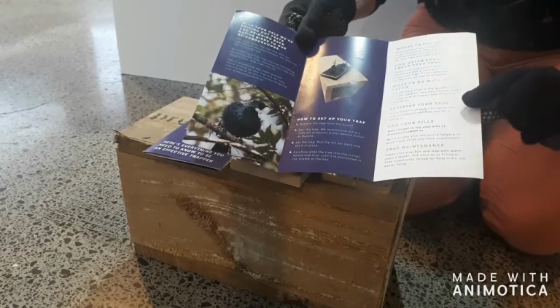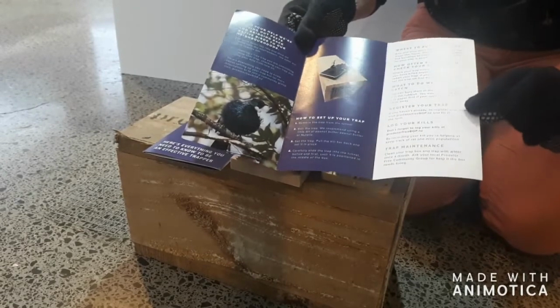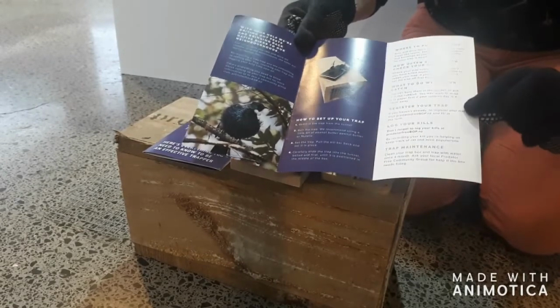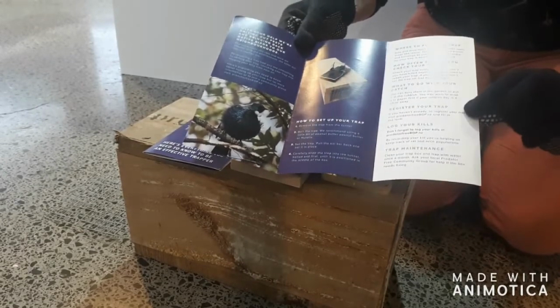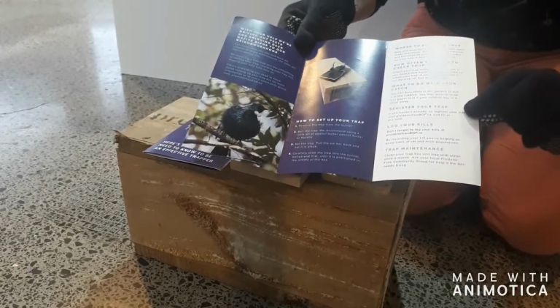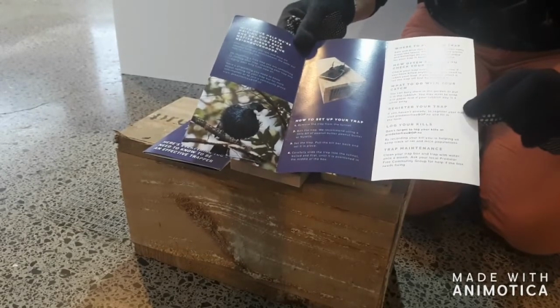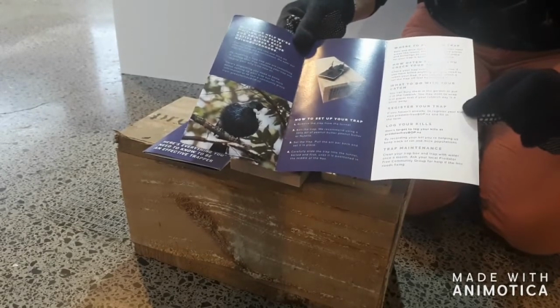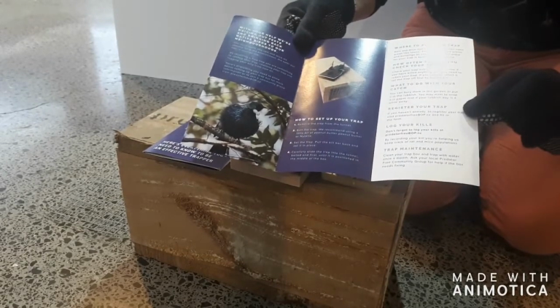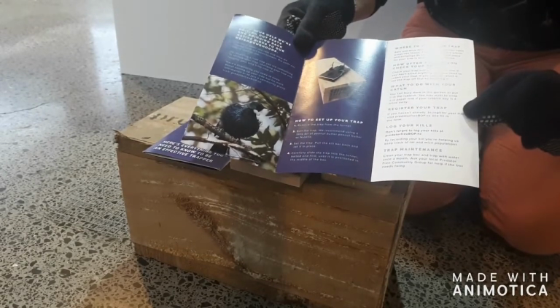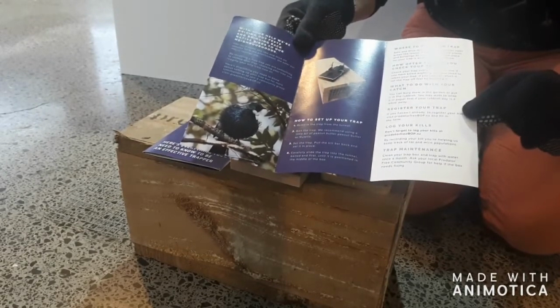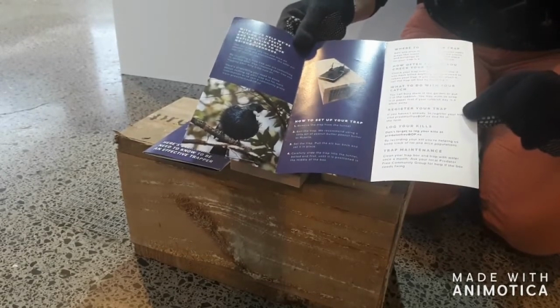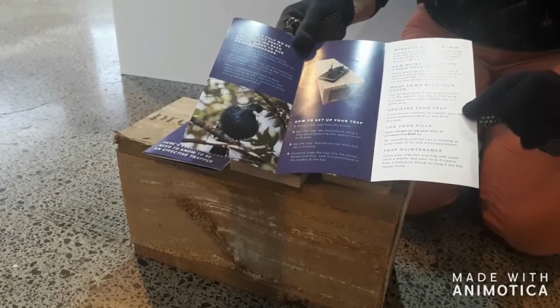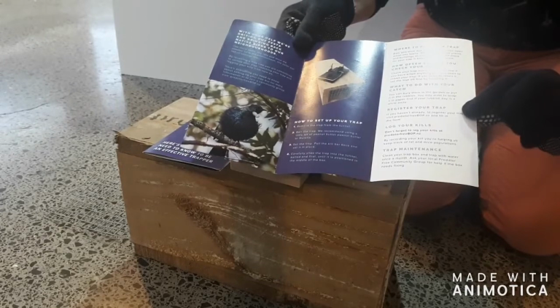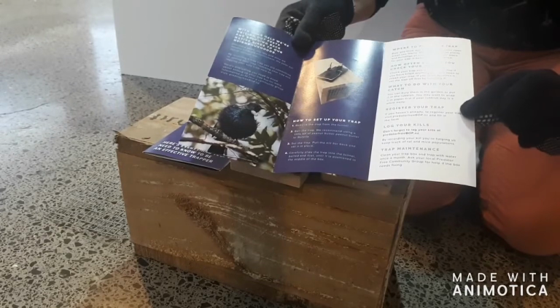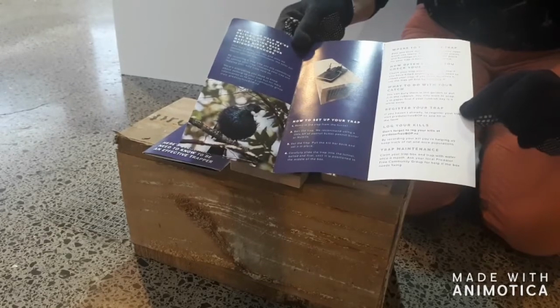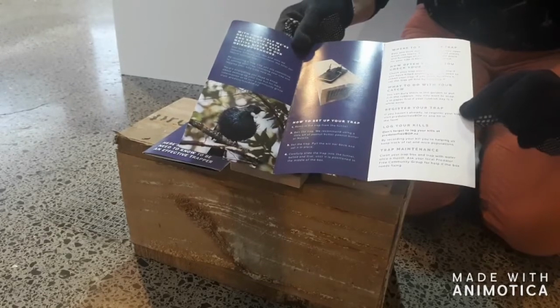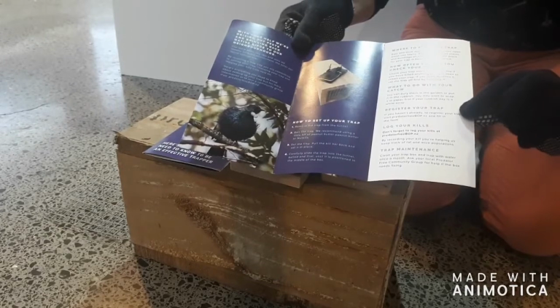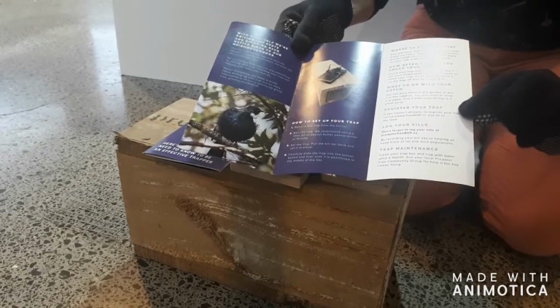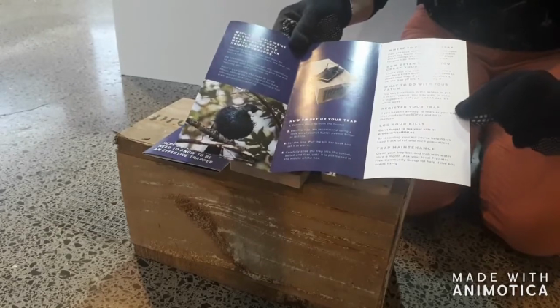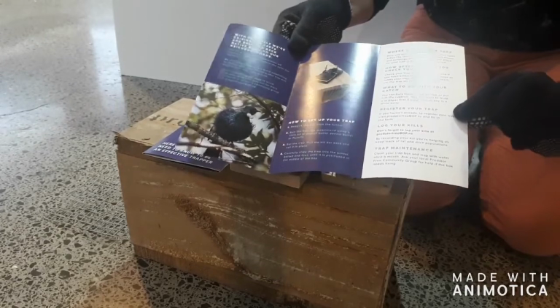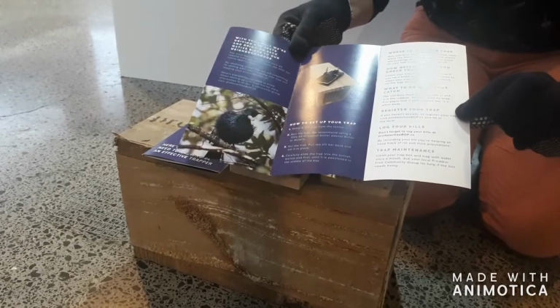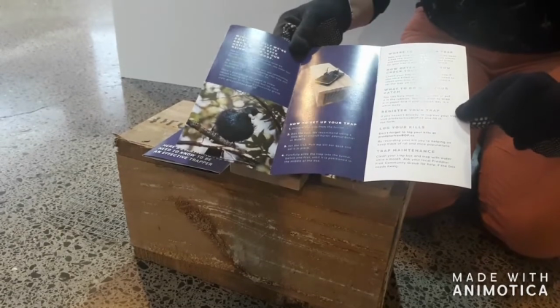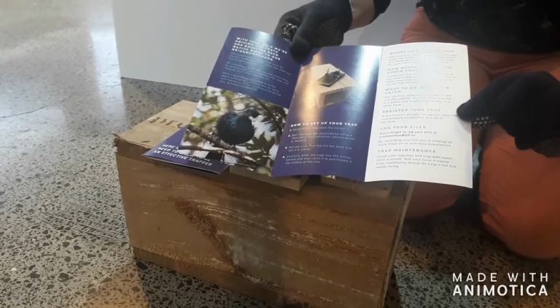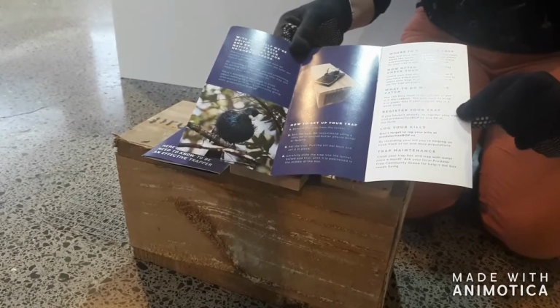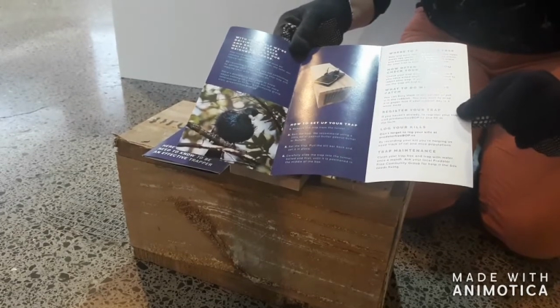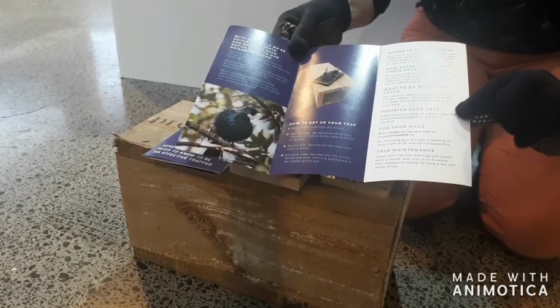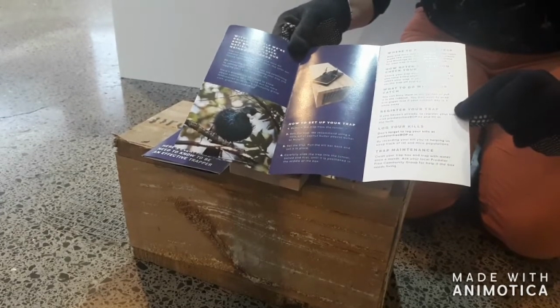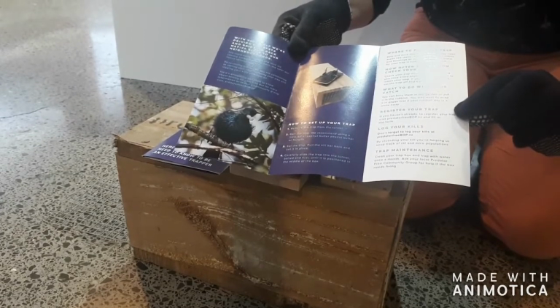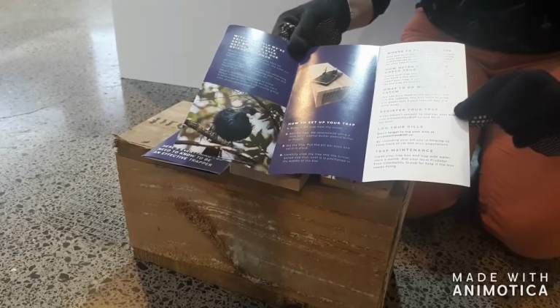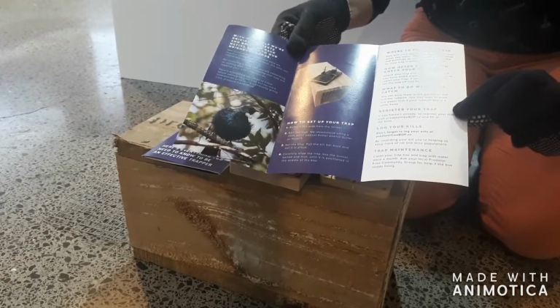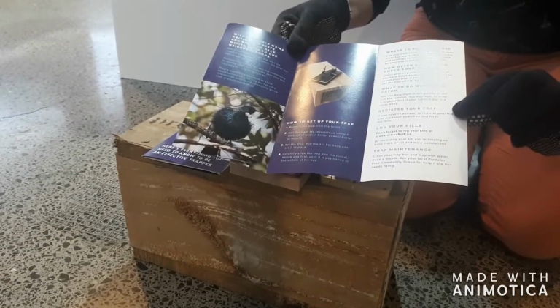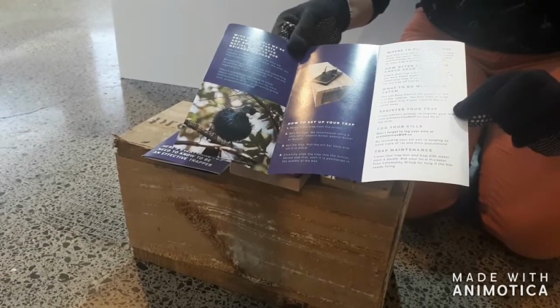Don't worry about registering your trap — we'll do that as part of the process to get the trap and tunnel to you.